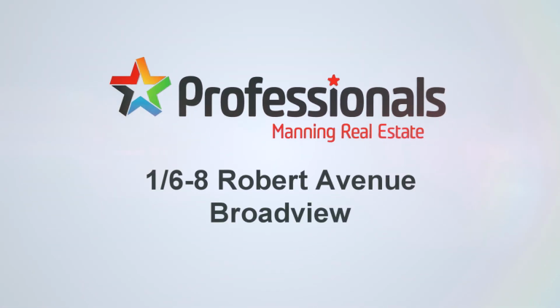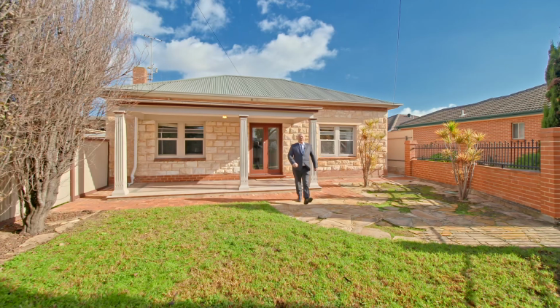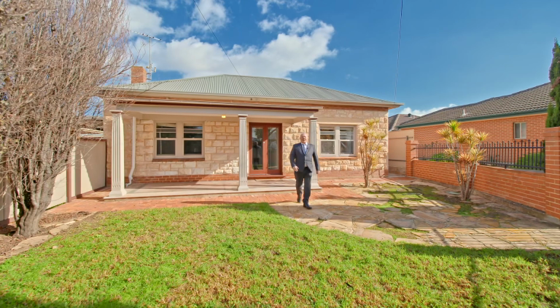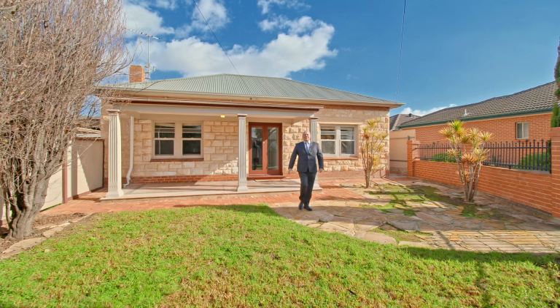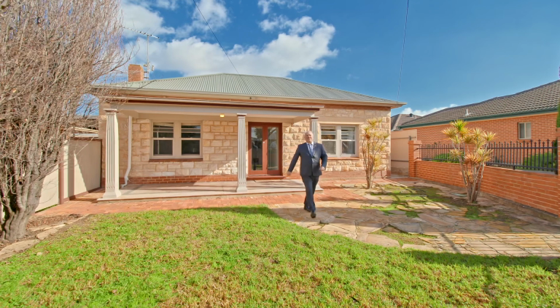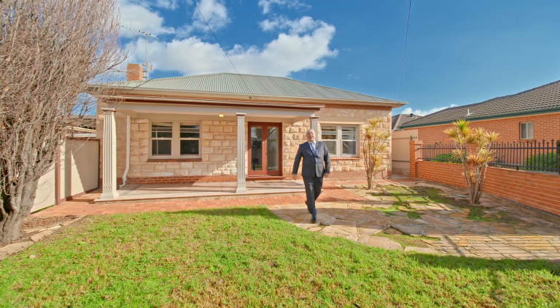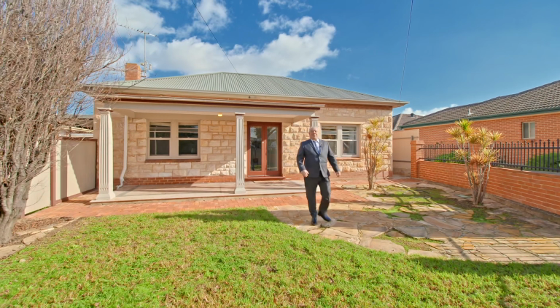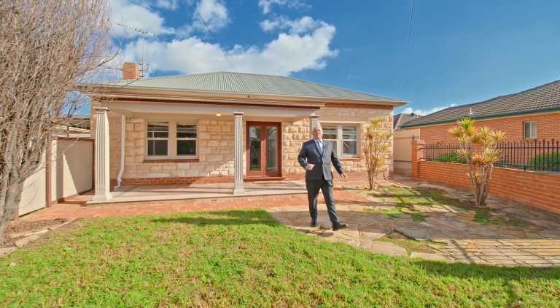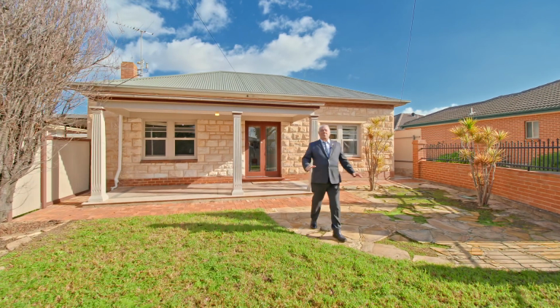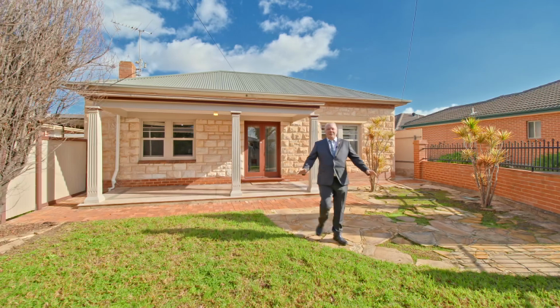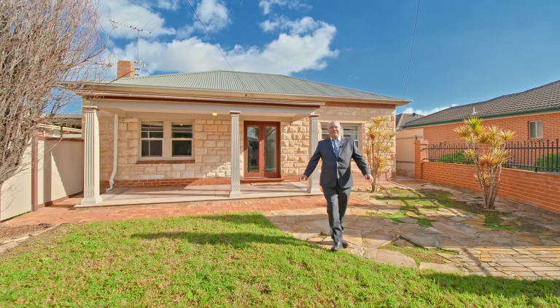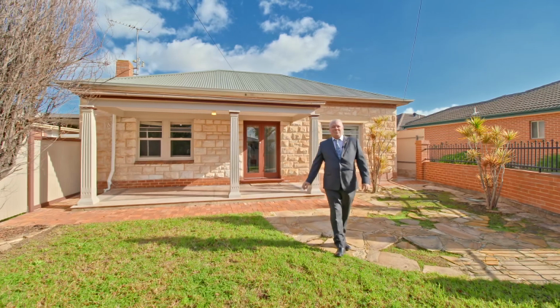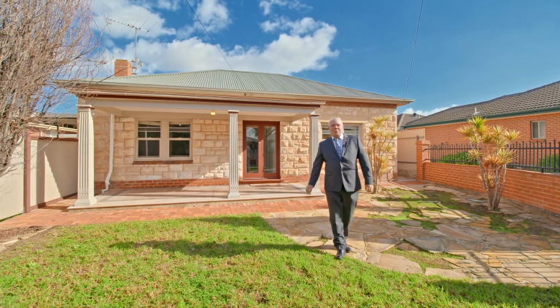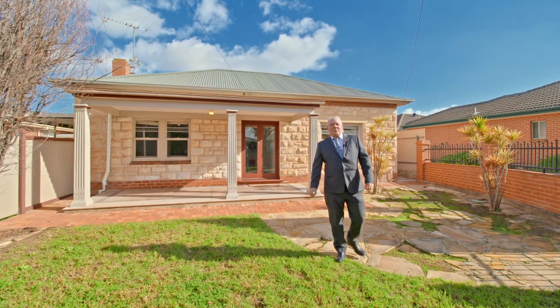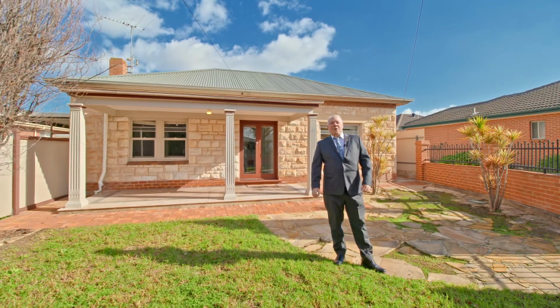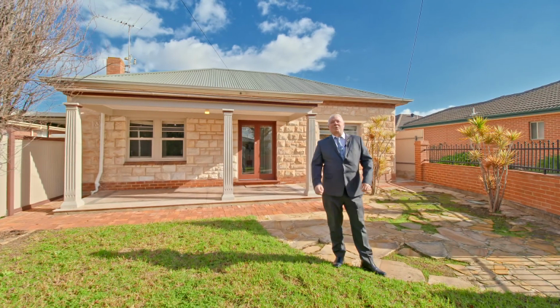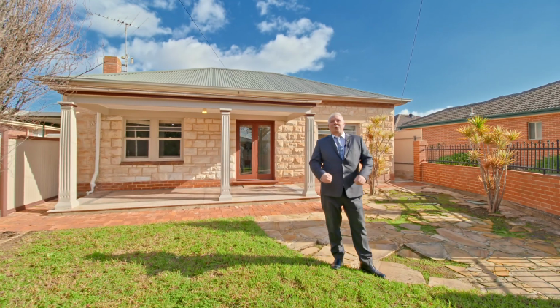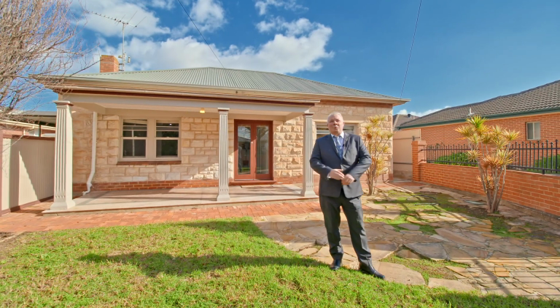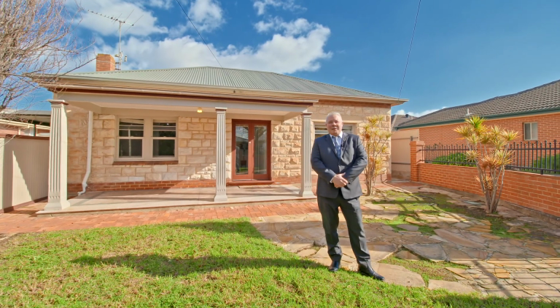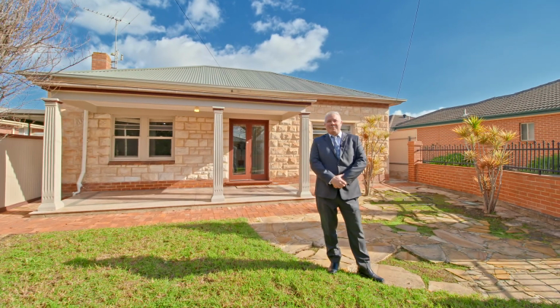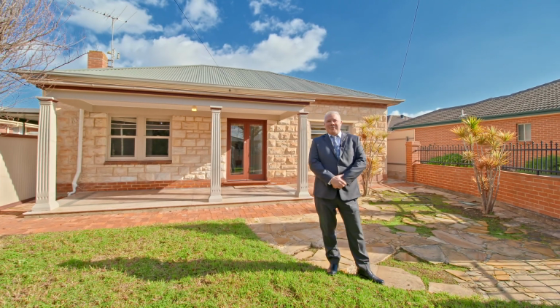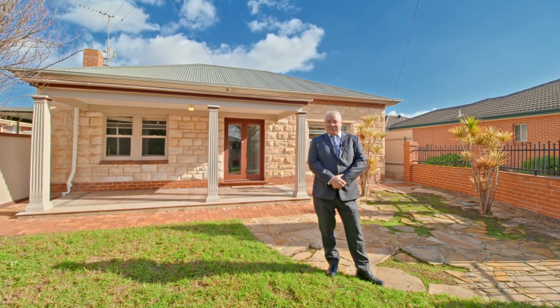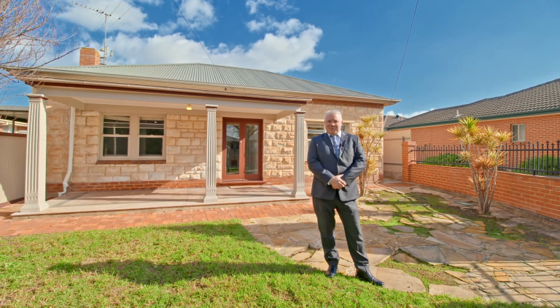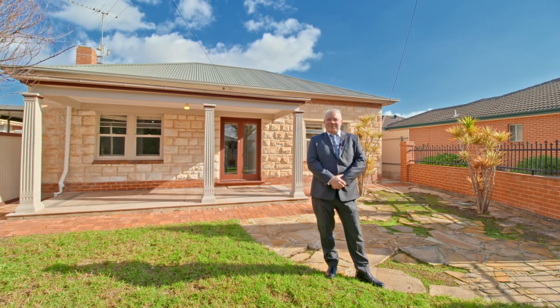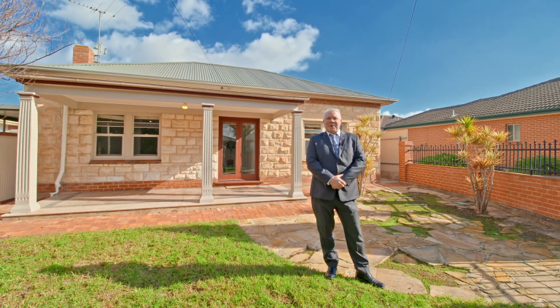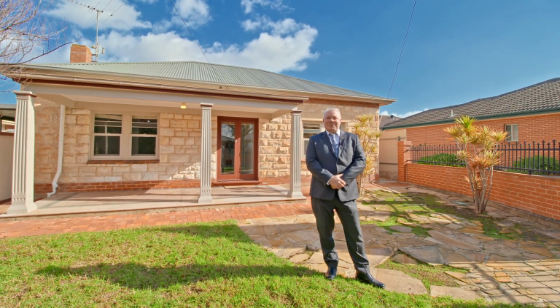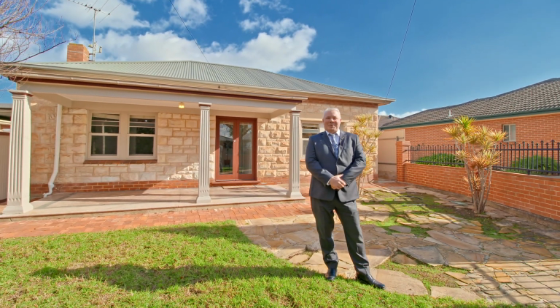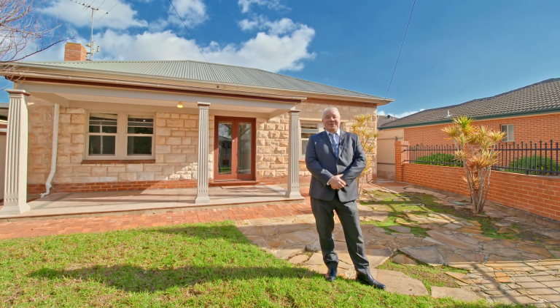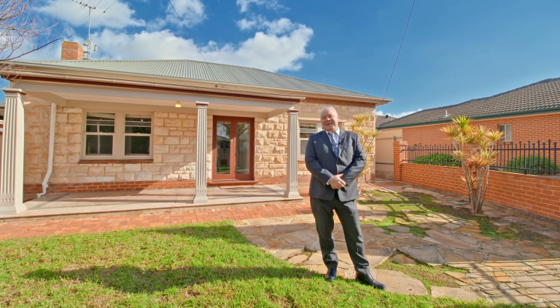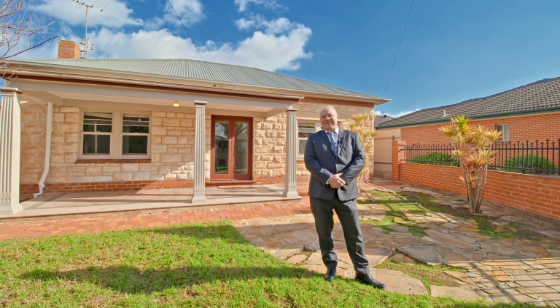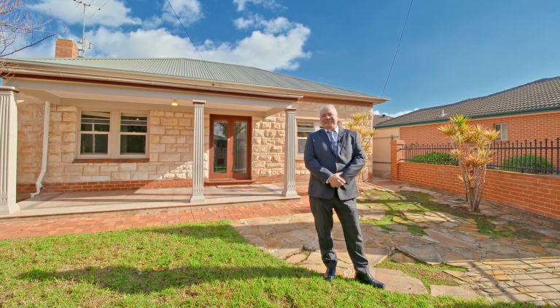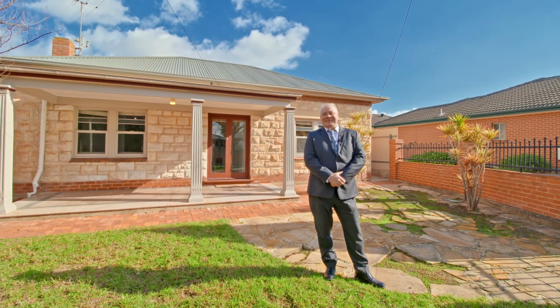Hi, I'm Gerry Manning. Welcome to Robert Avenue Broadview. I've got a really marvellous two-bedroom home to show you. Come have a look.